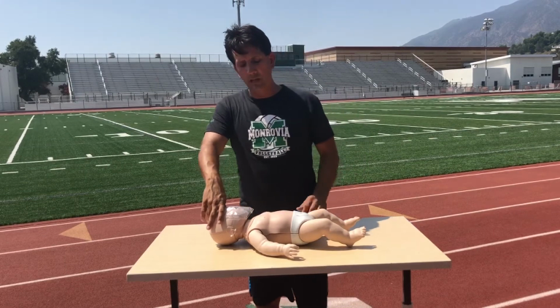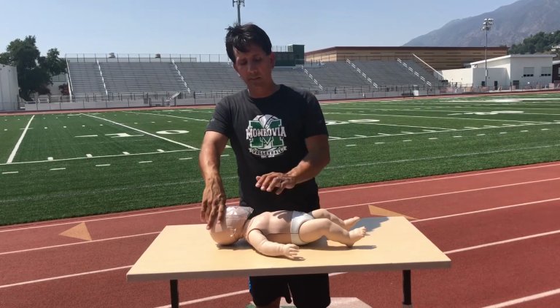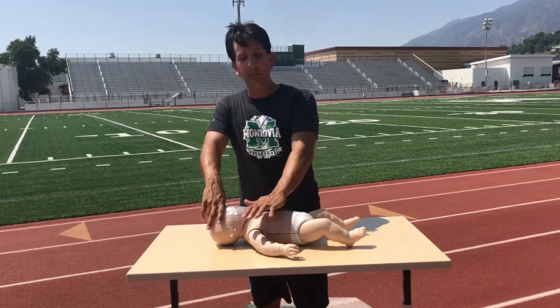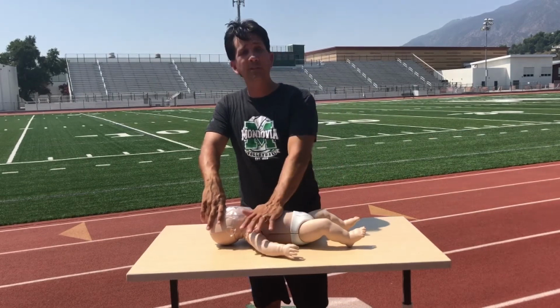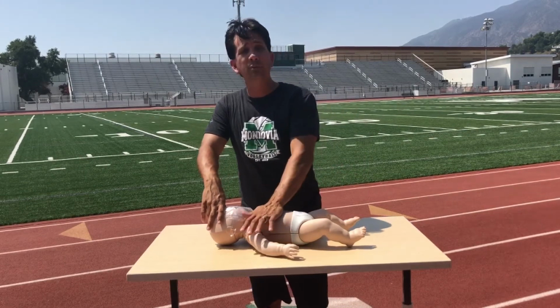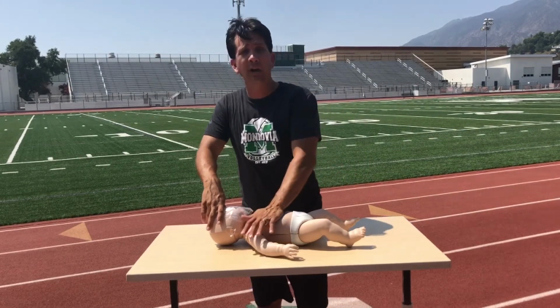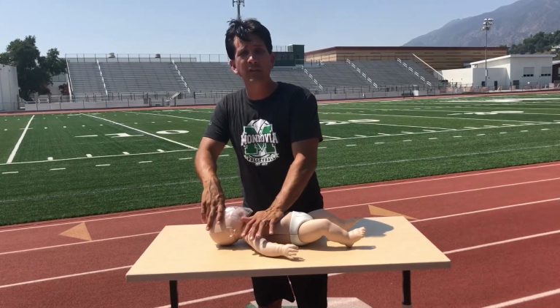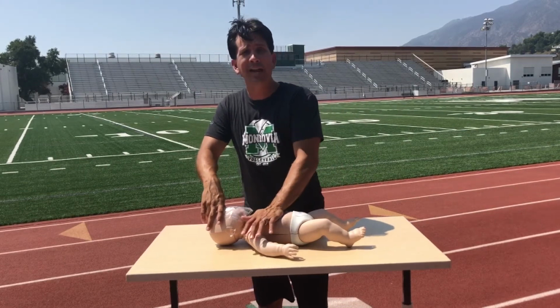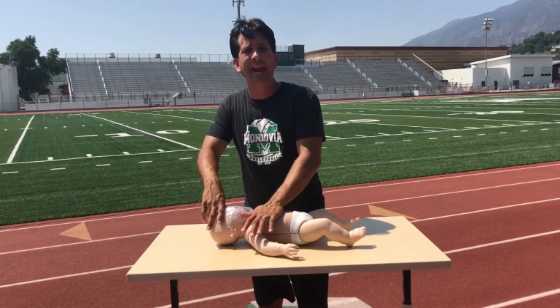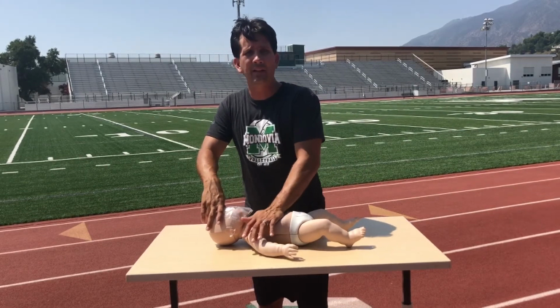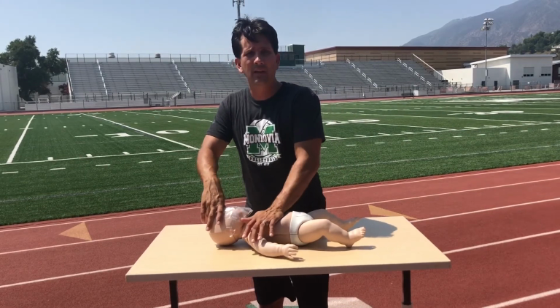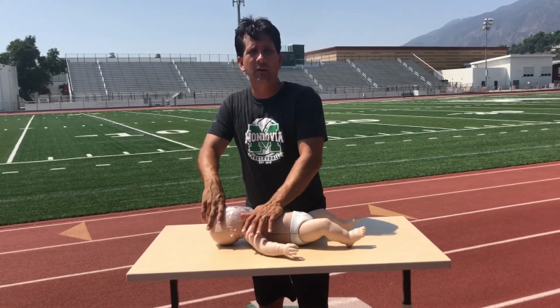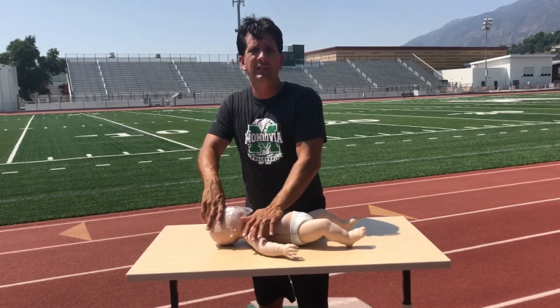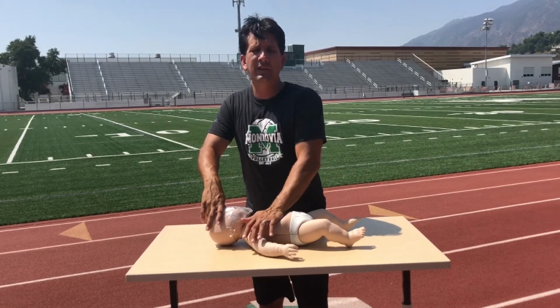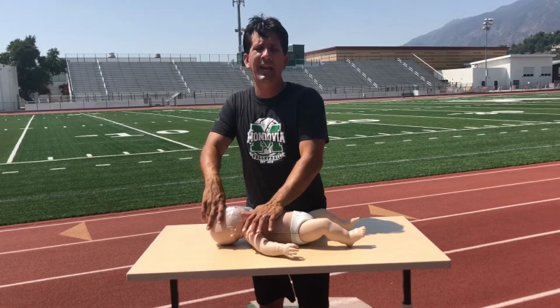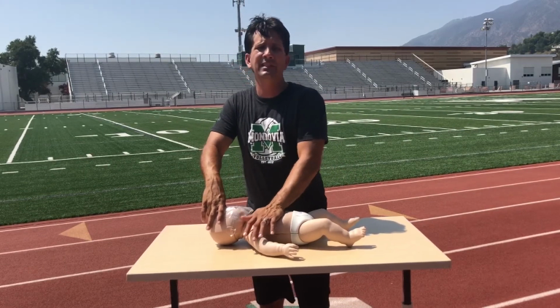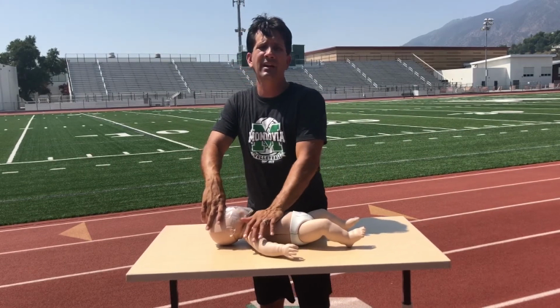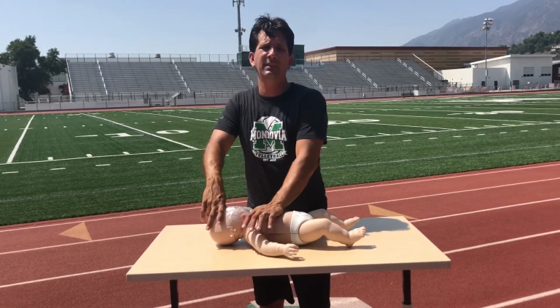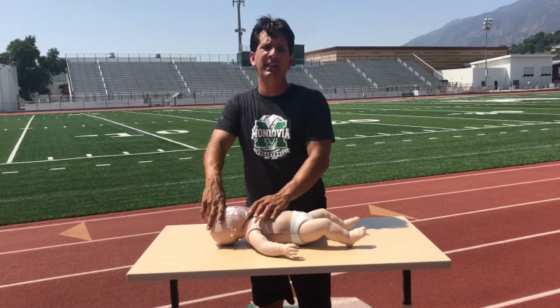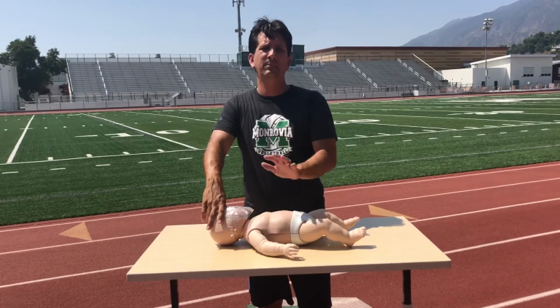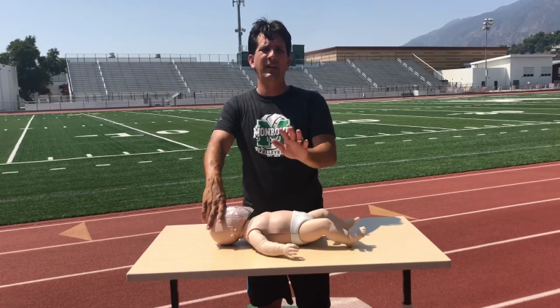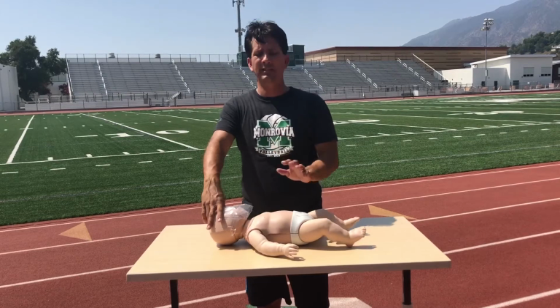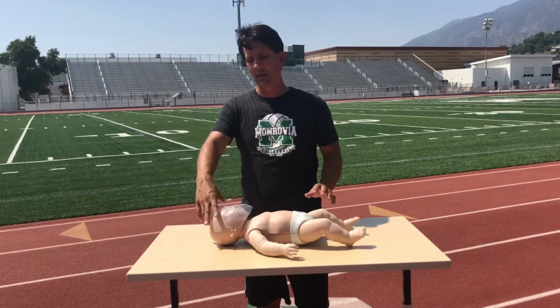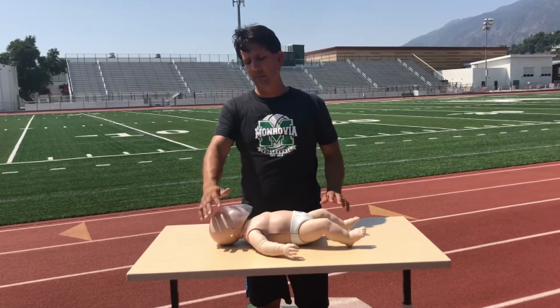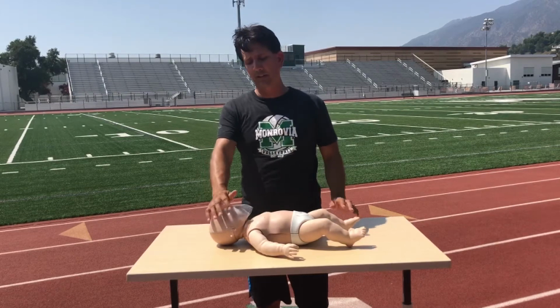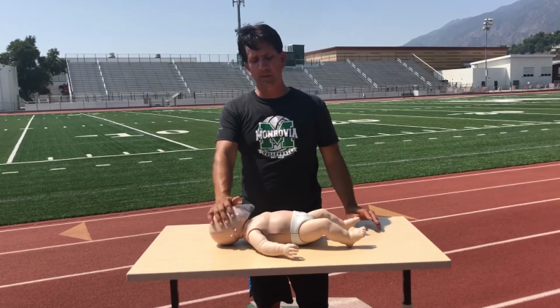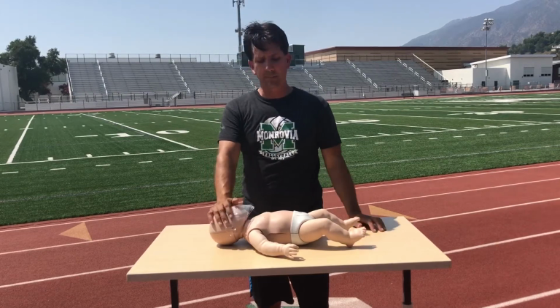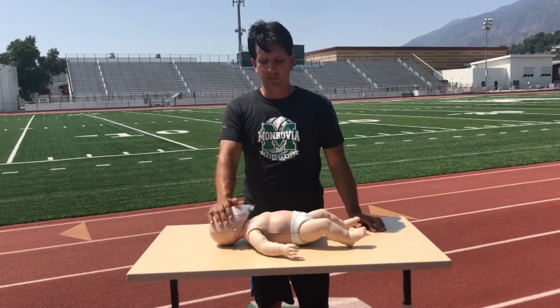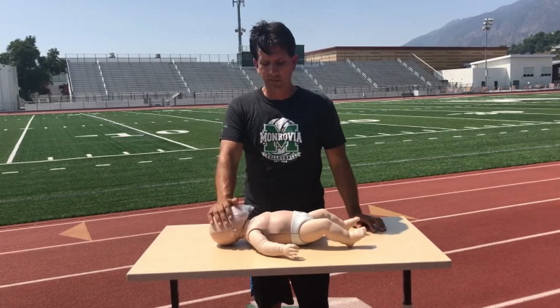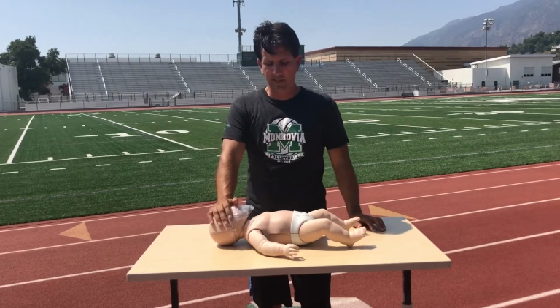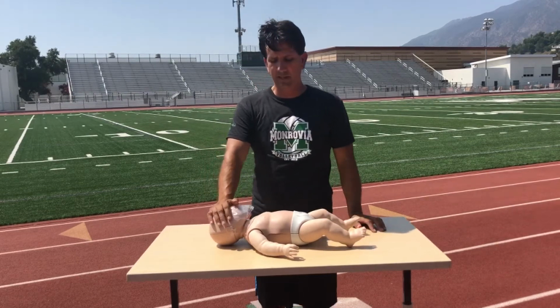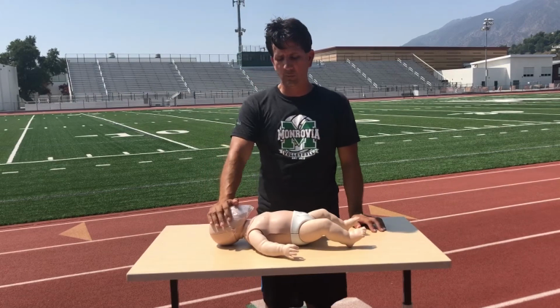Sometimes students will try to use a hand. The hand is not an effective body part to utilize for infant compressions.